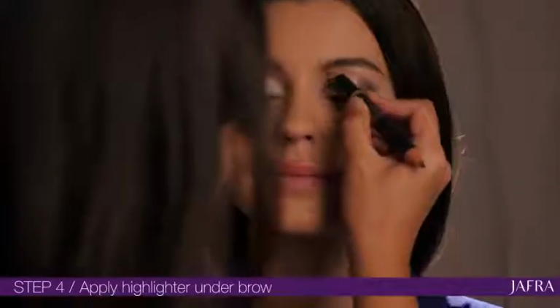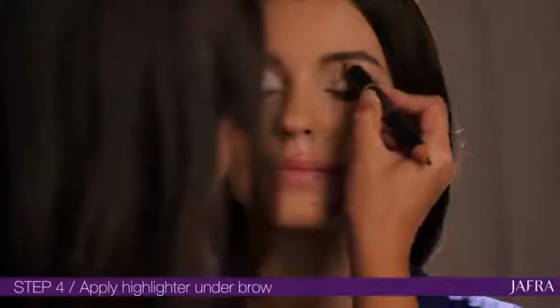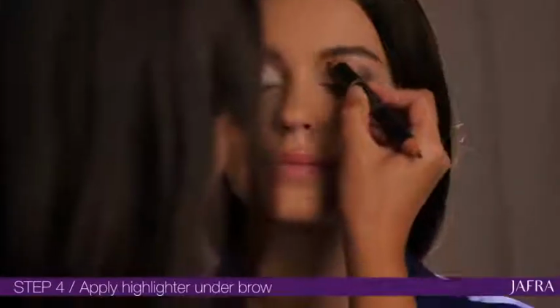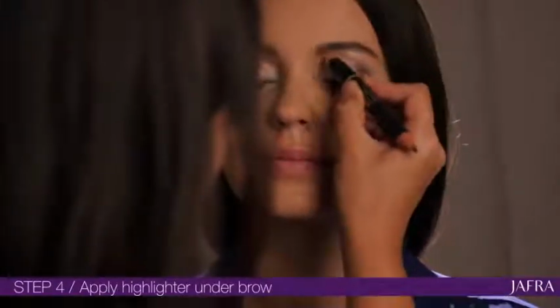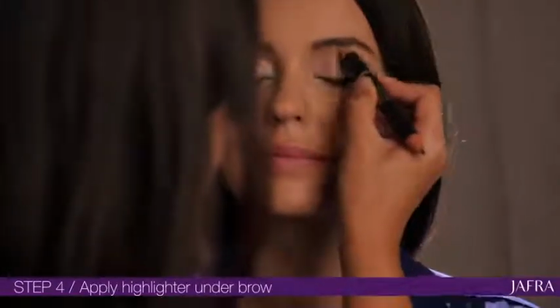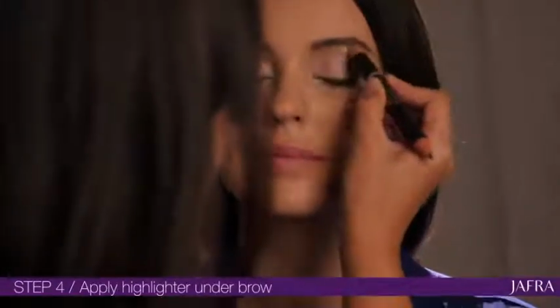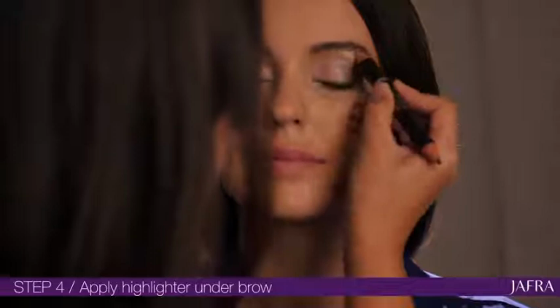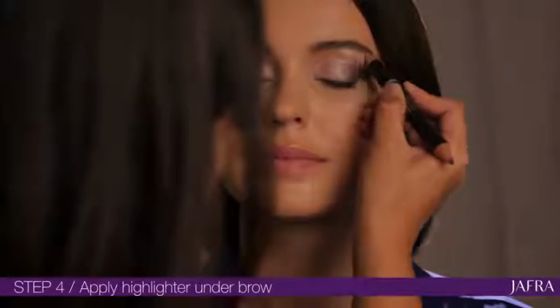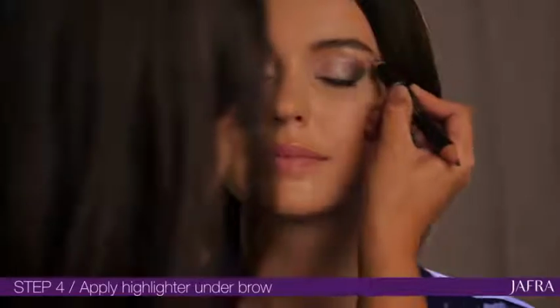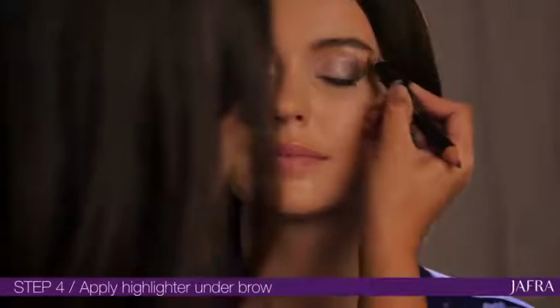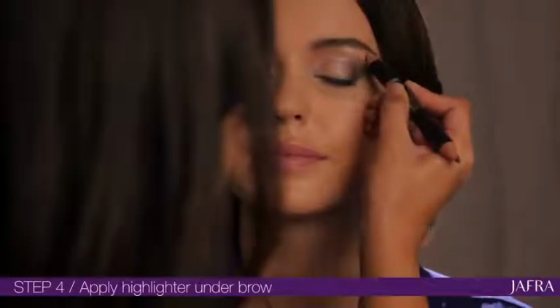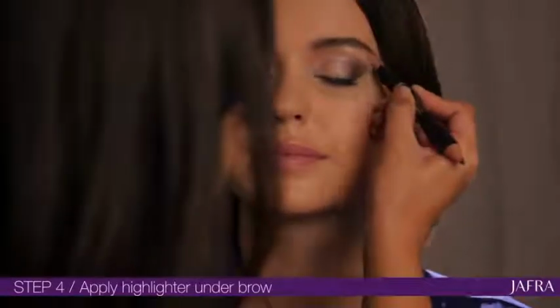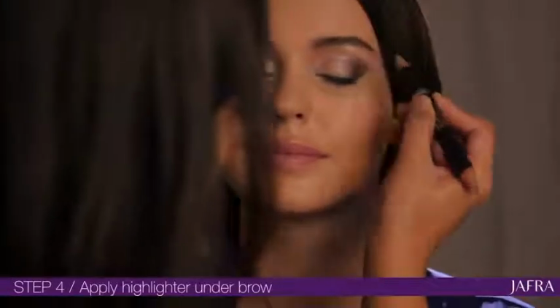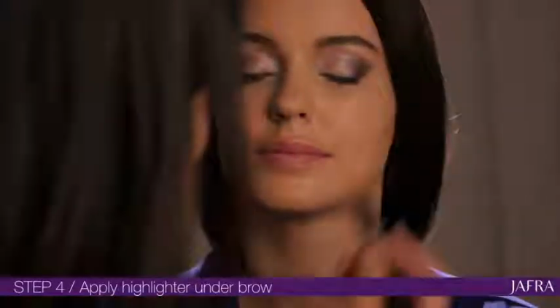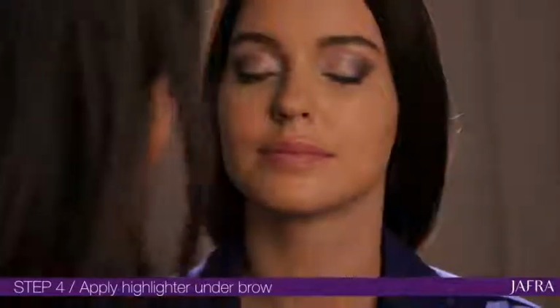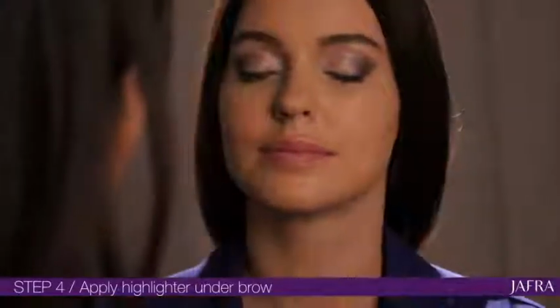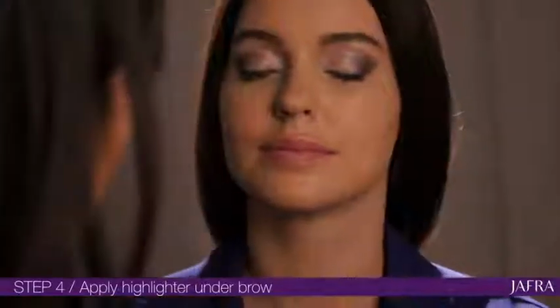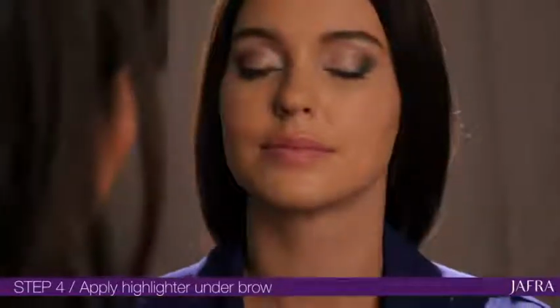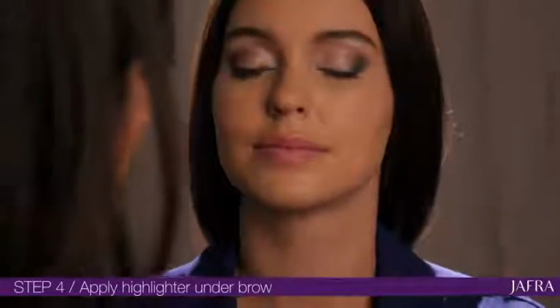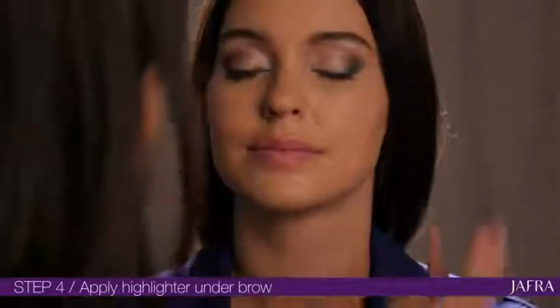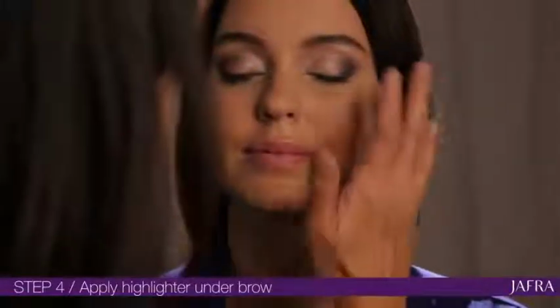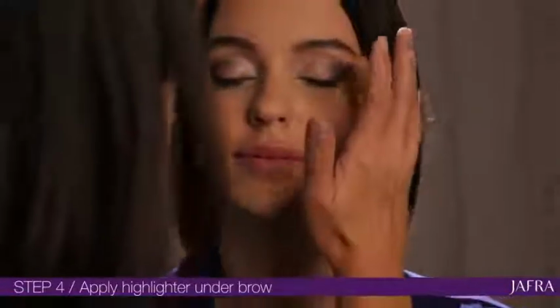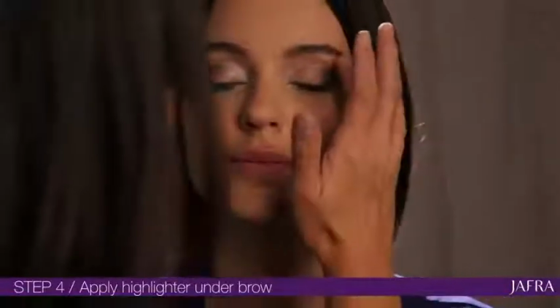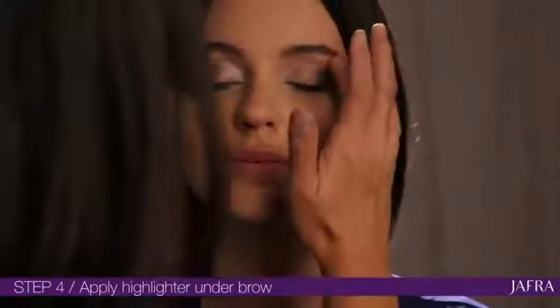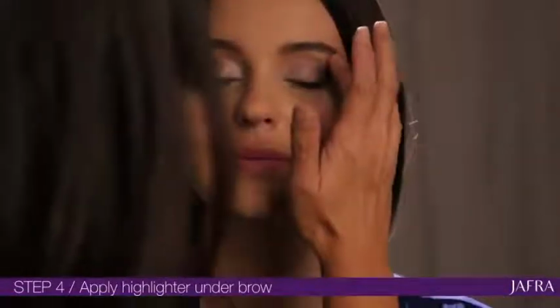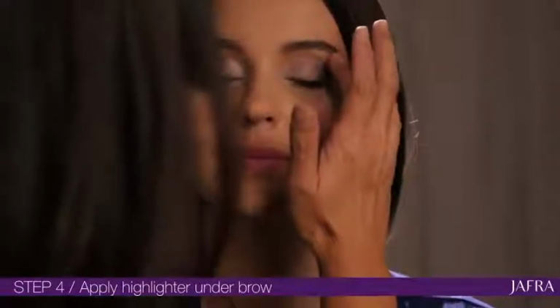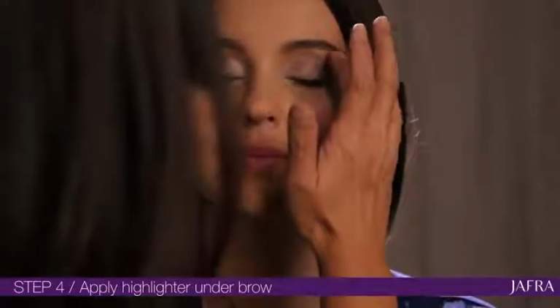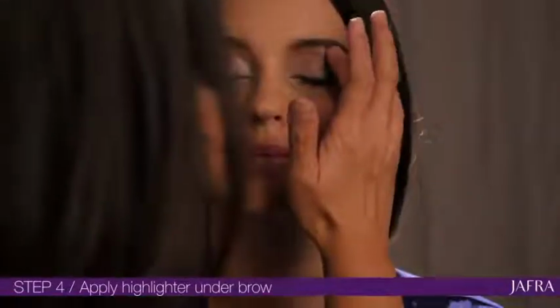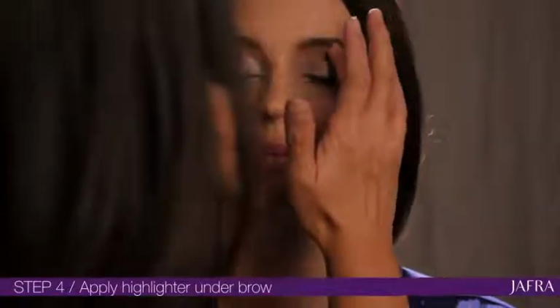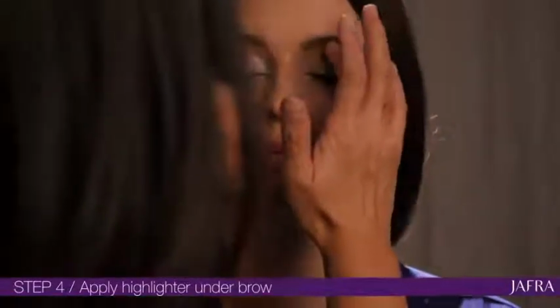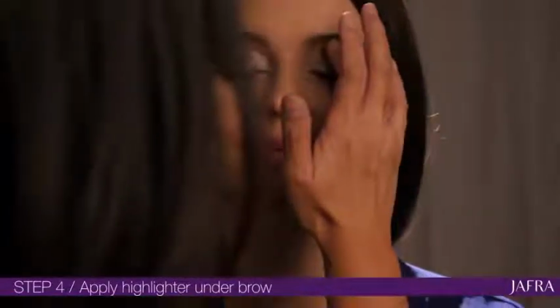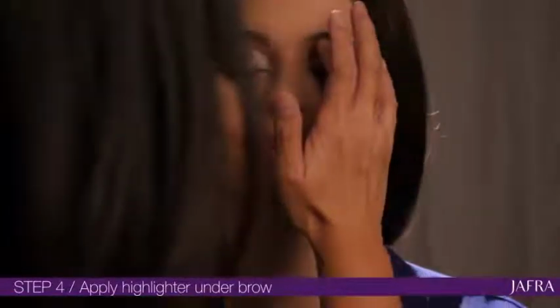Finally, you're going to apply the highlighter just under the brow, take it up to the arch, and you're going to gently blend it out.